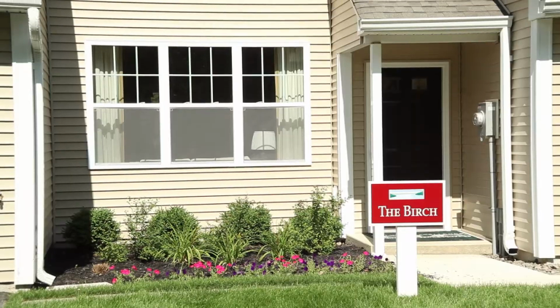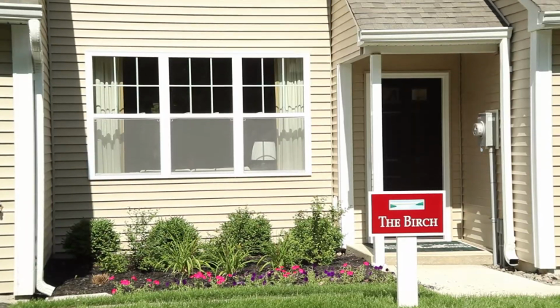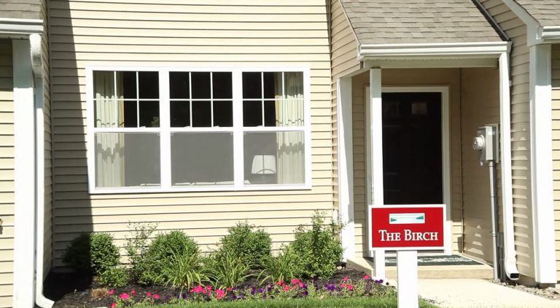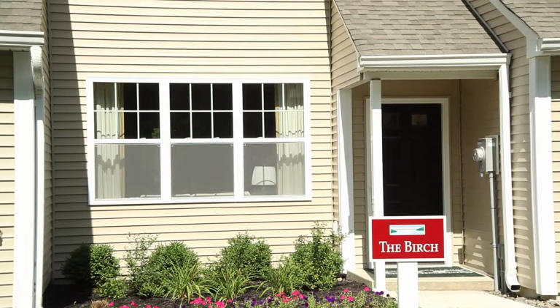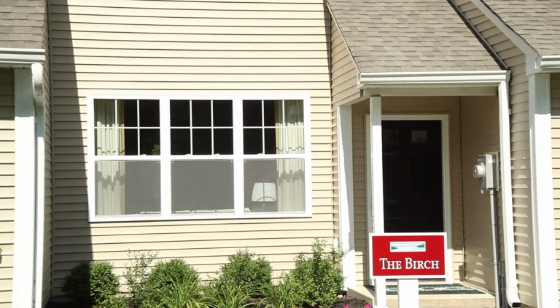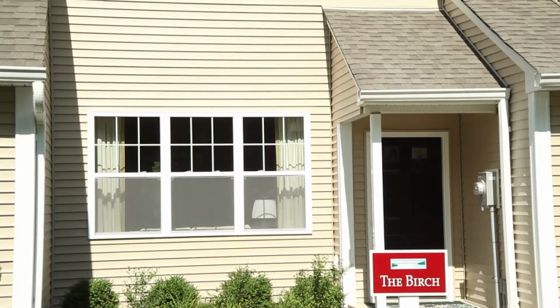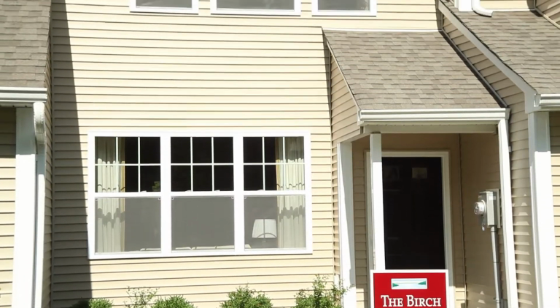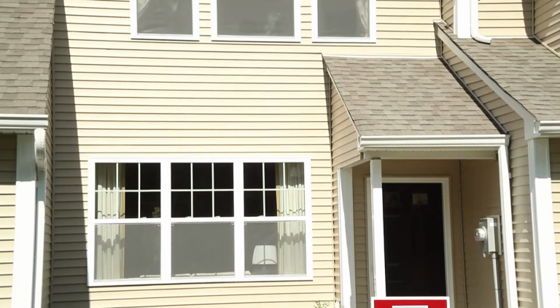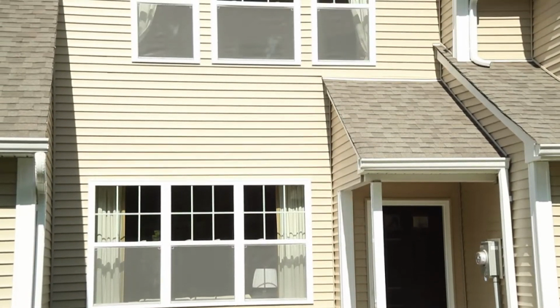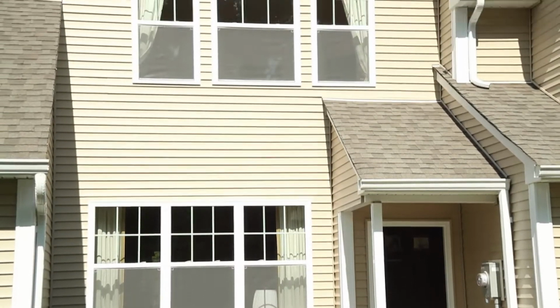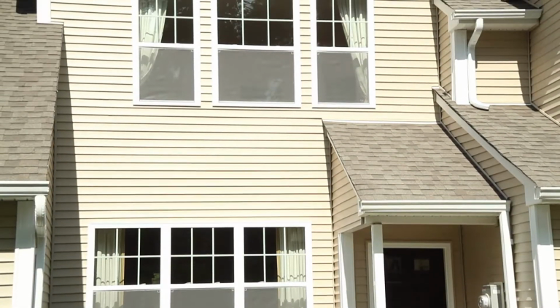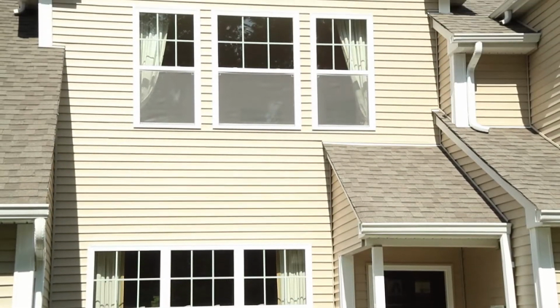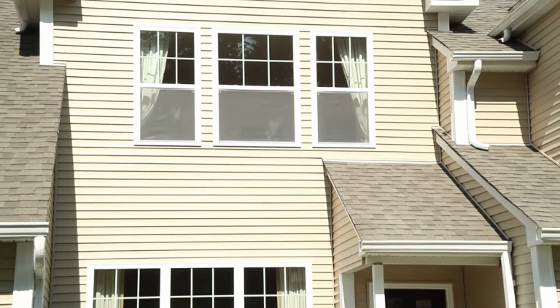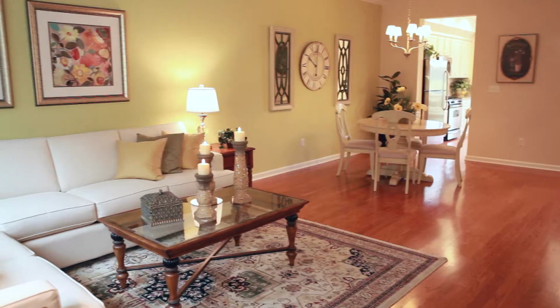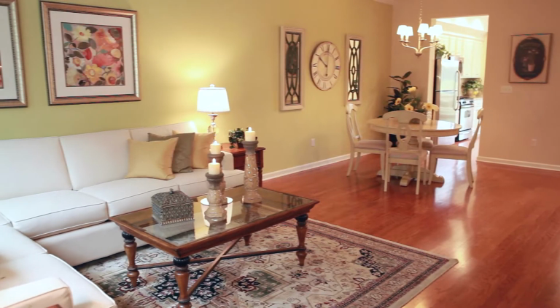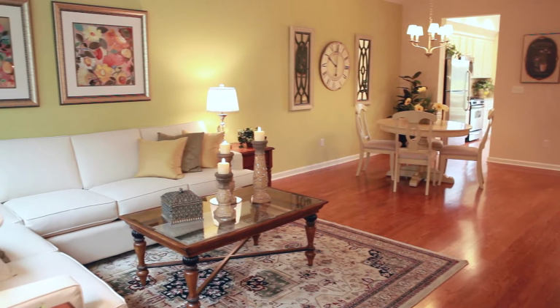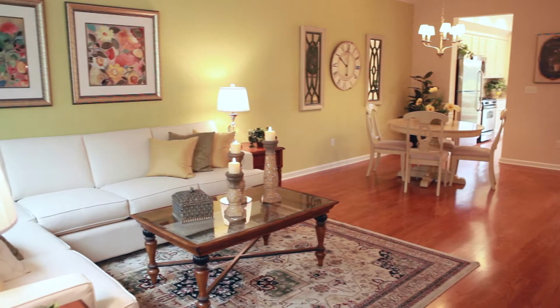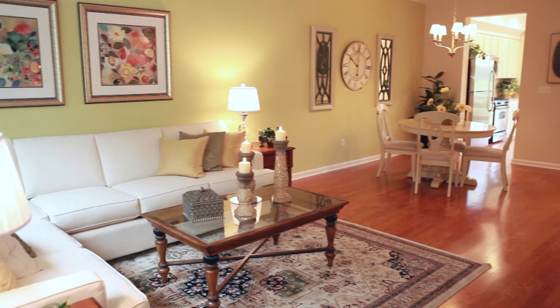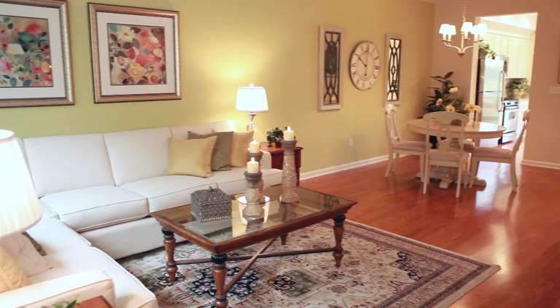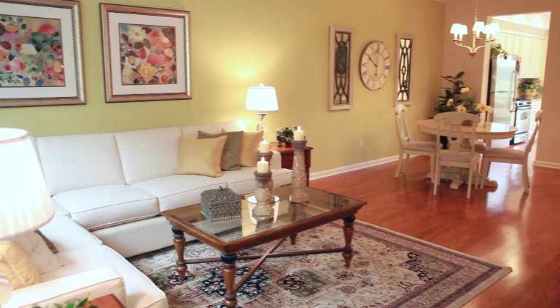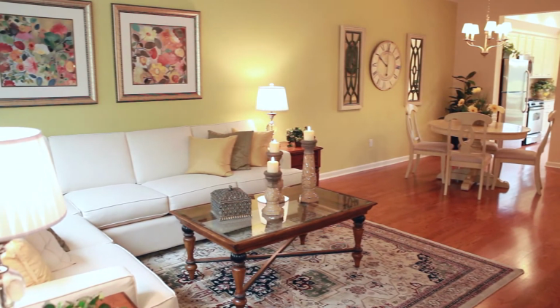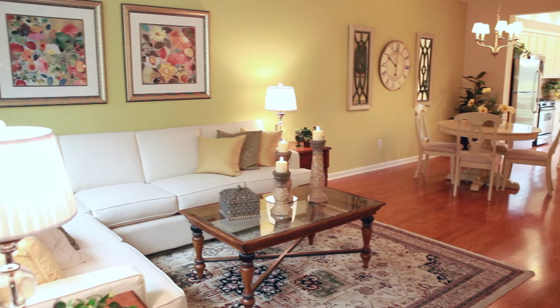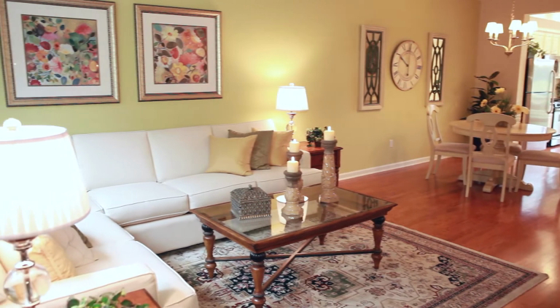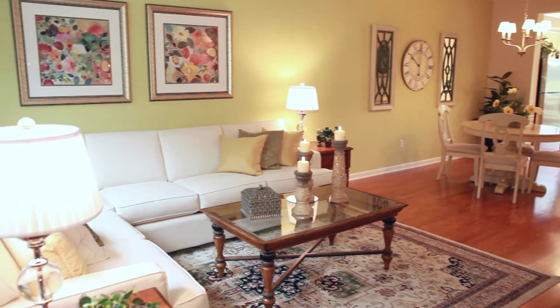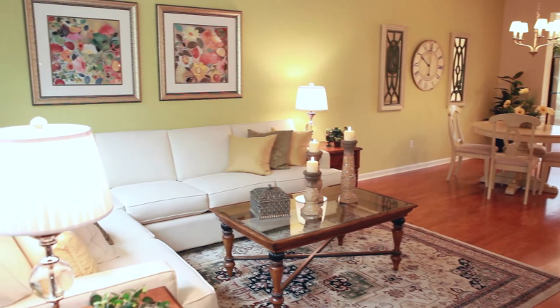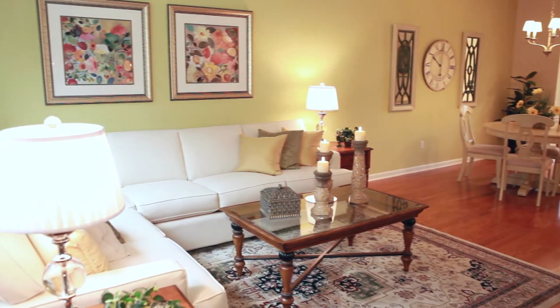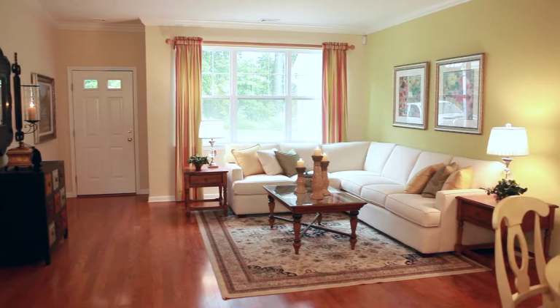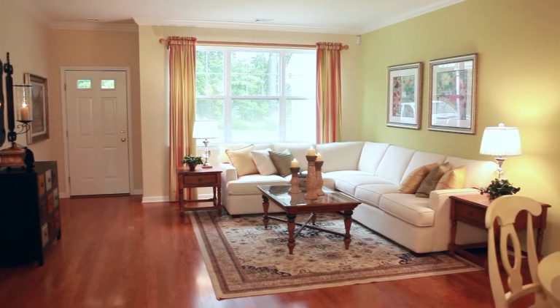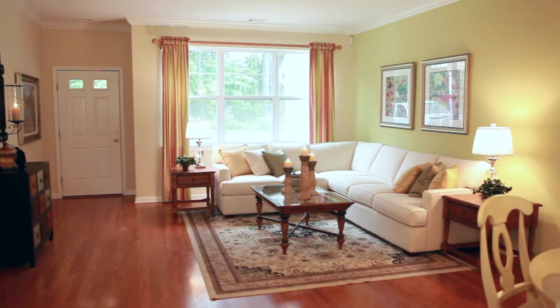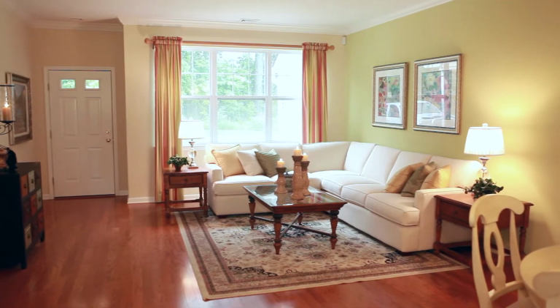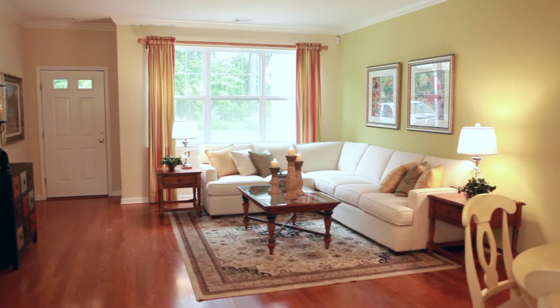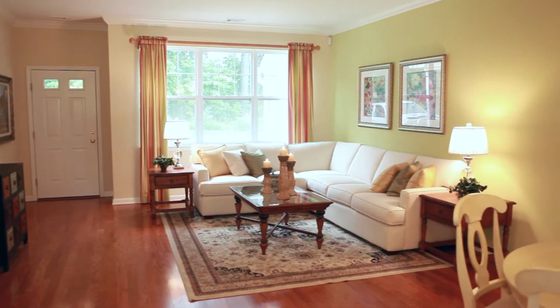The Birch, a beautiful home for family and entertaining, with its open floor plan and large windows providing plenty of natural light.